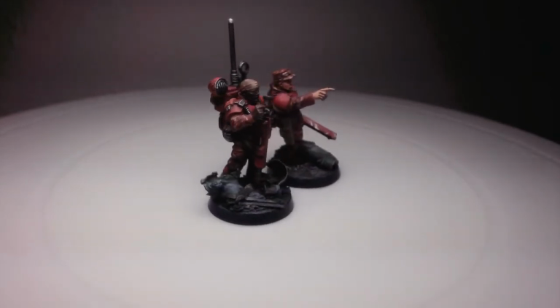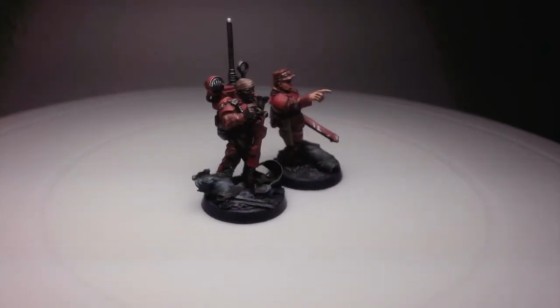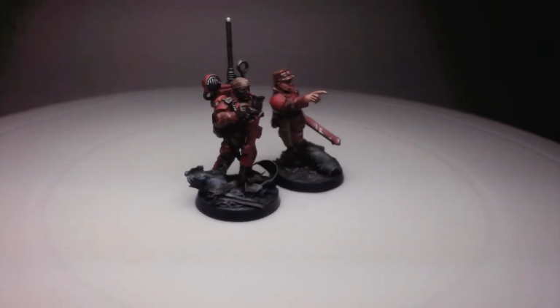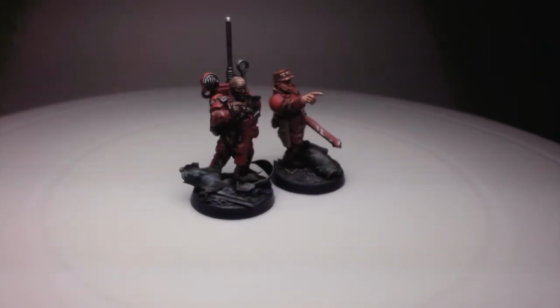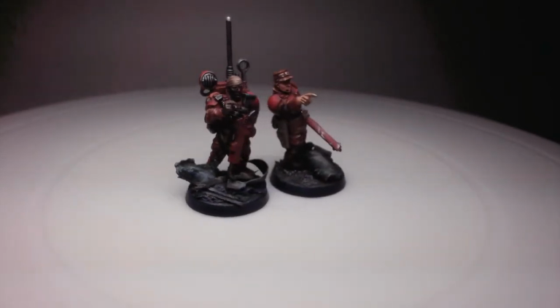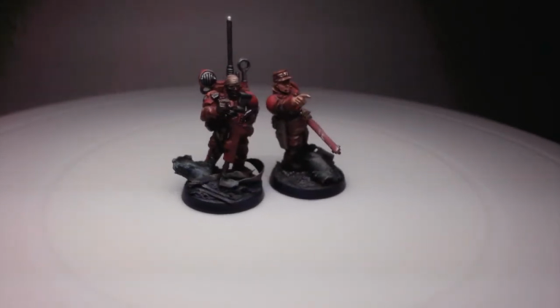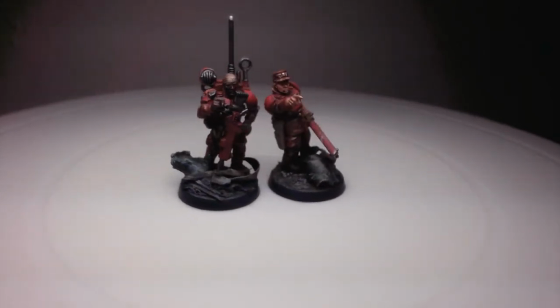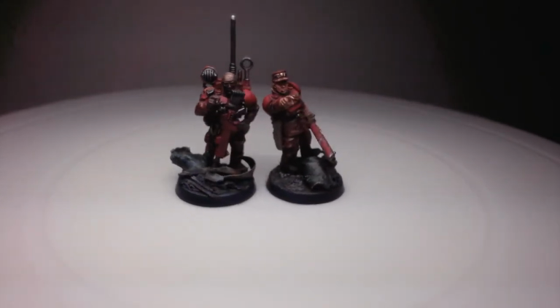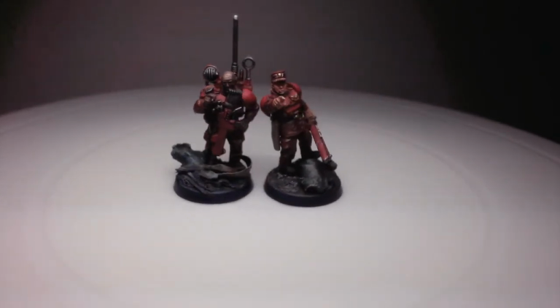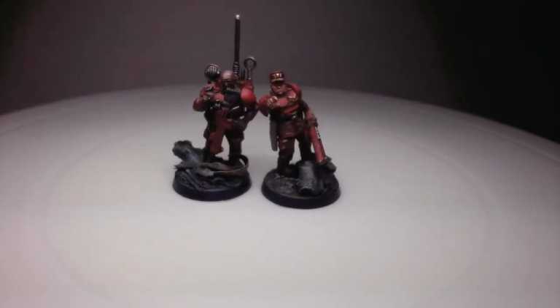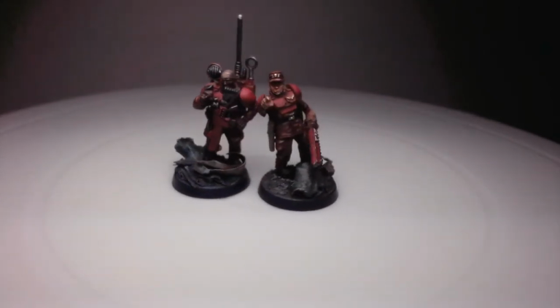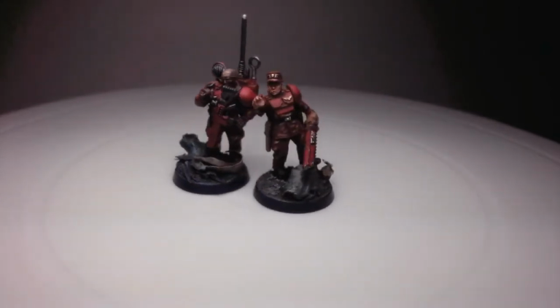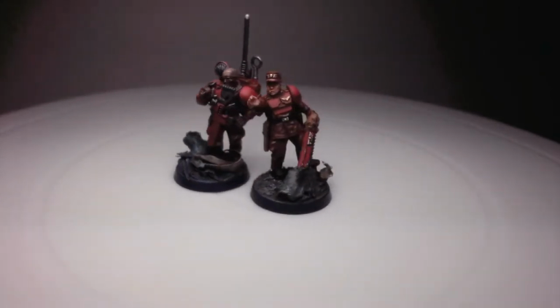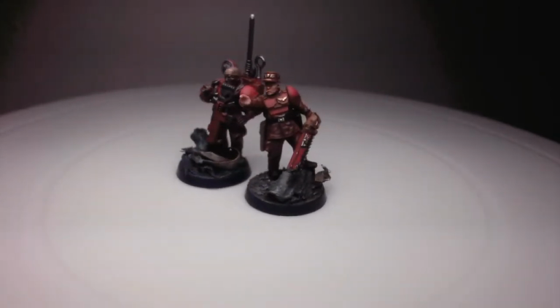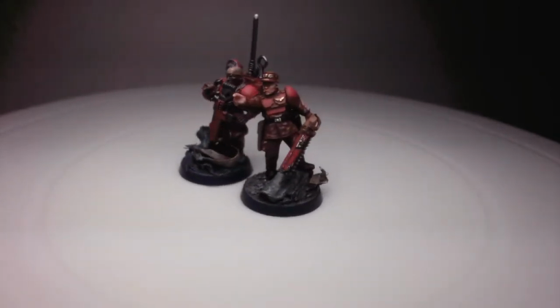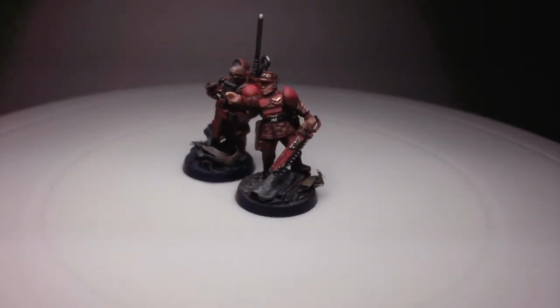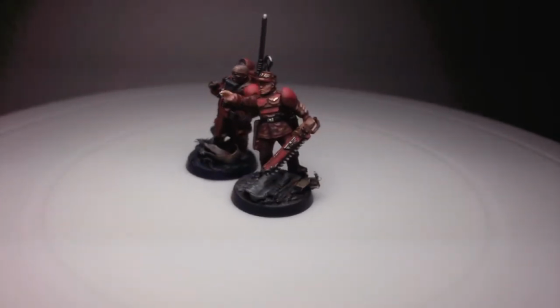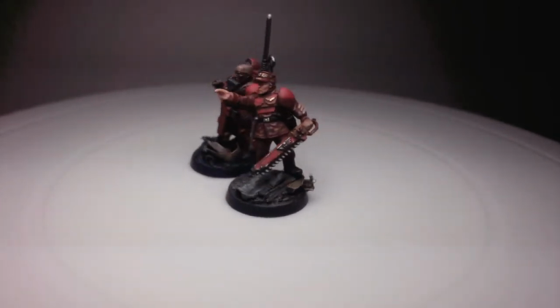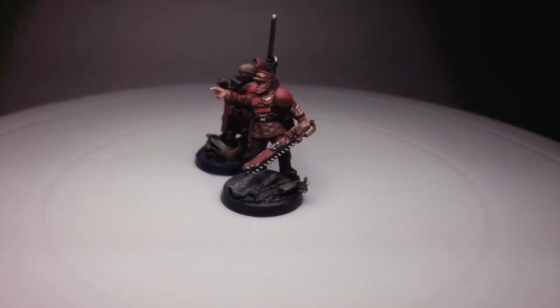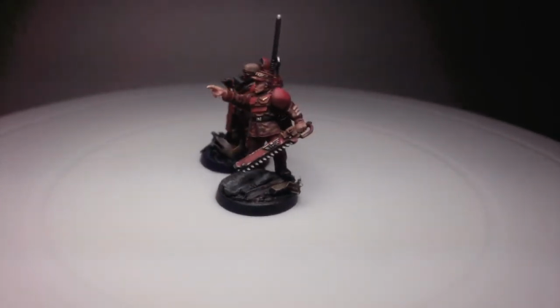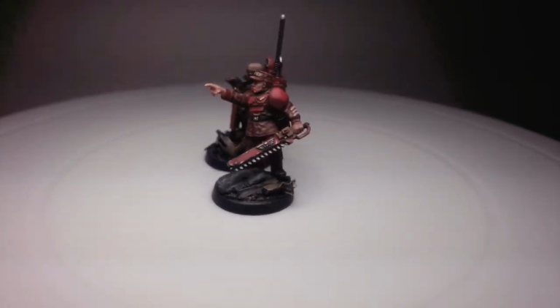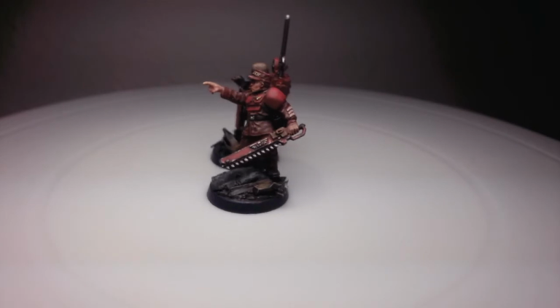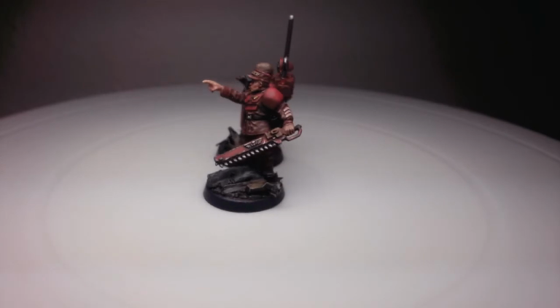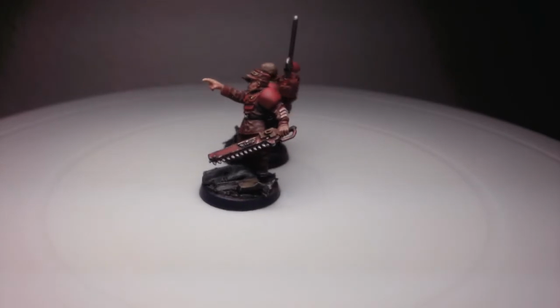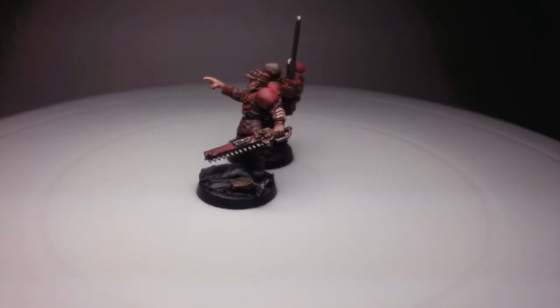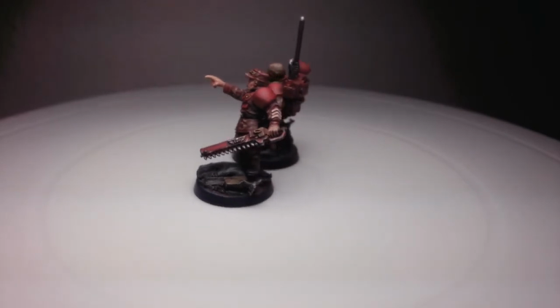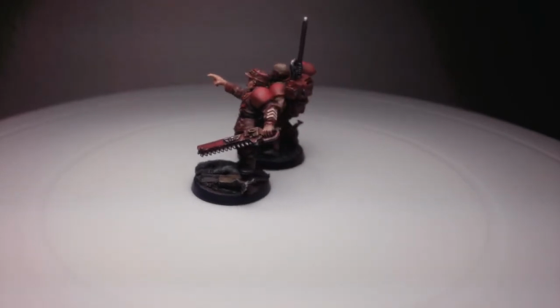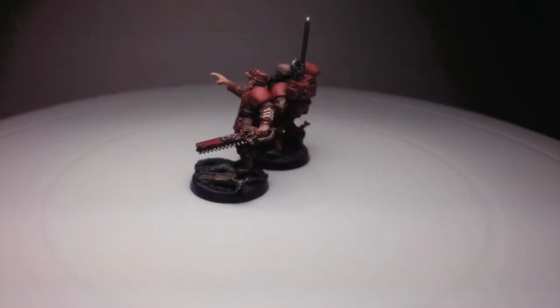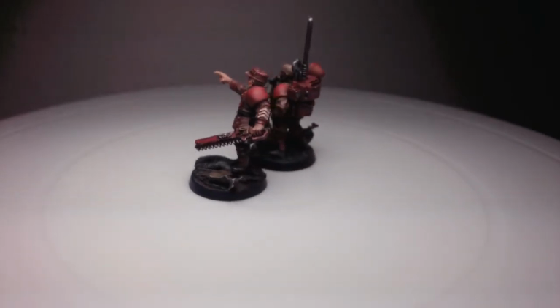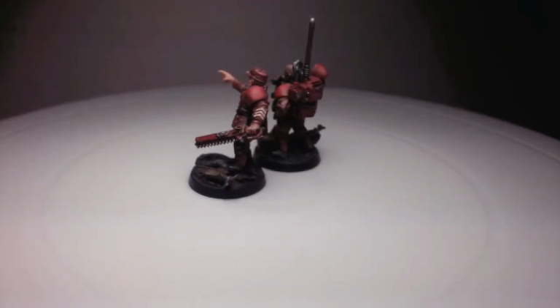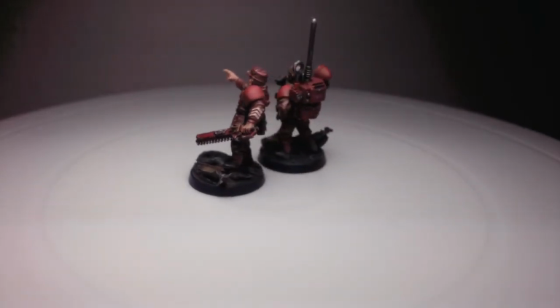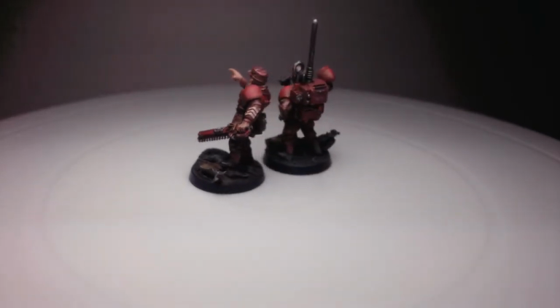Greetings! Welcome to my hobby room. I'm PhoenixOne, brand new to making YouTube videos.